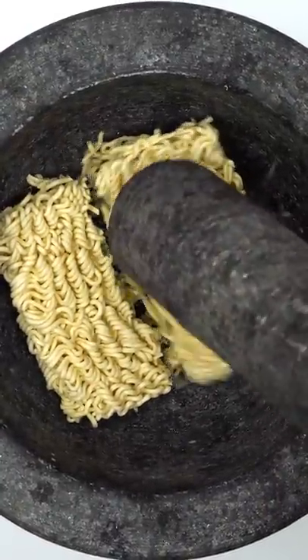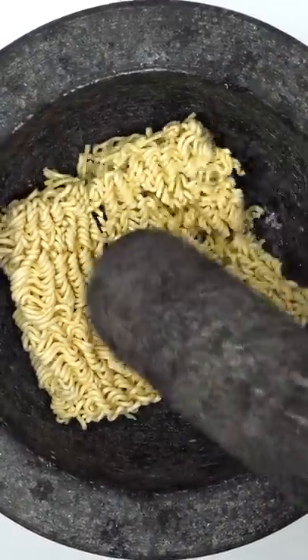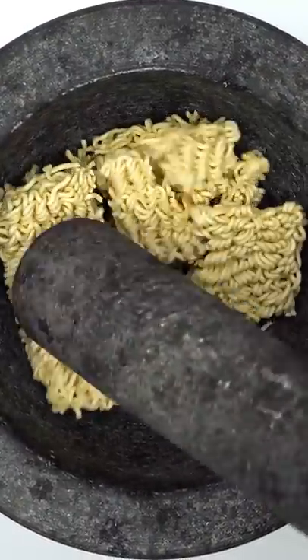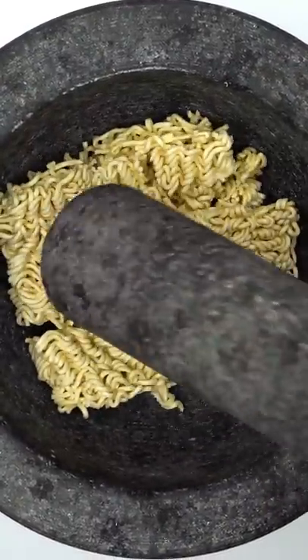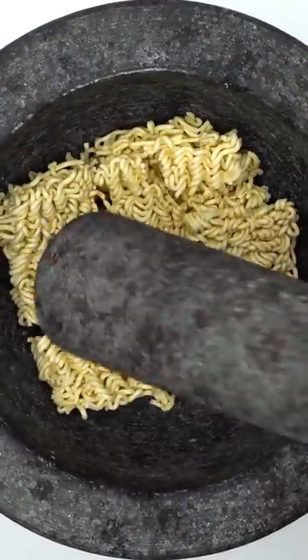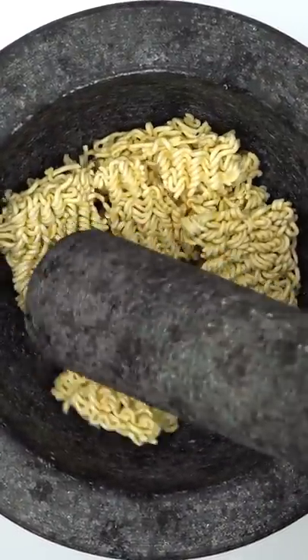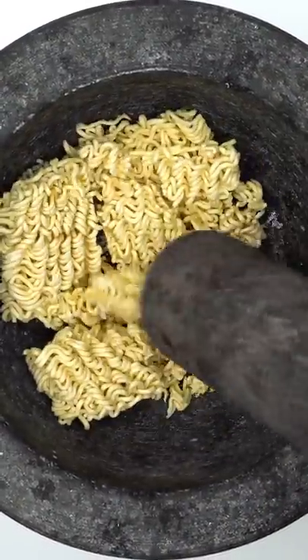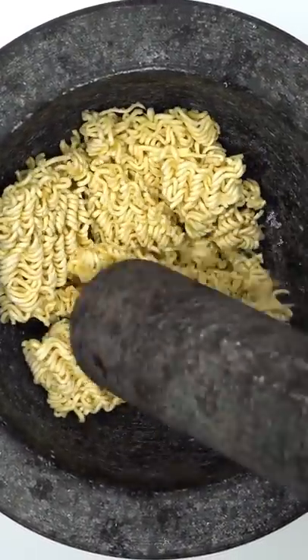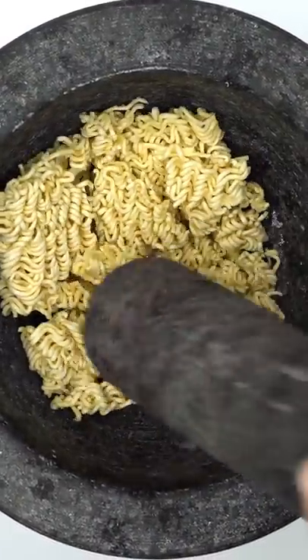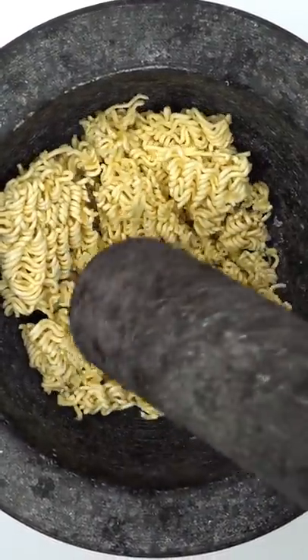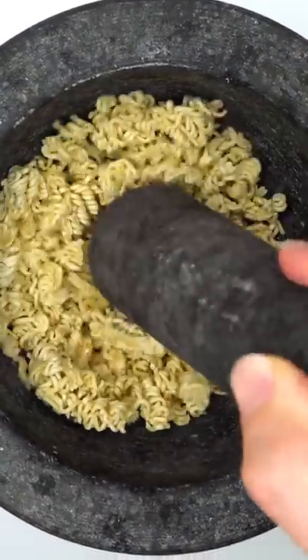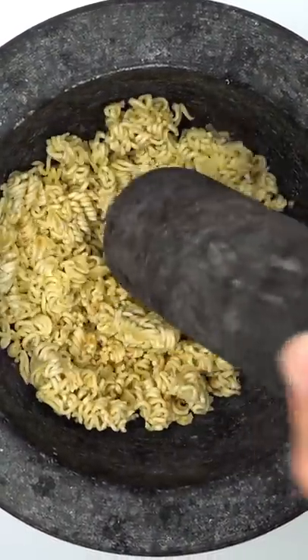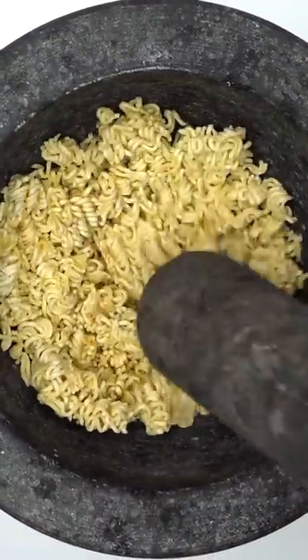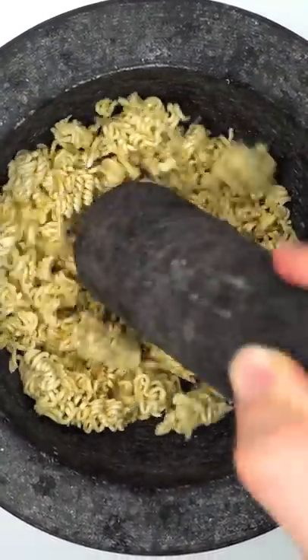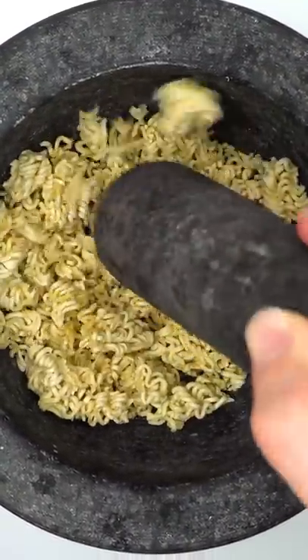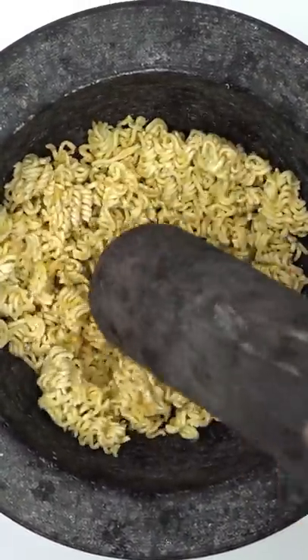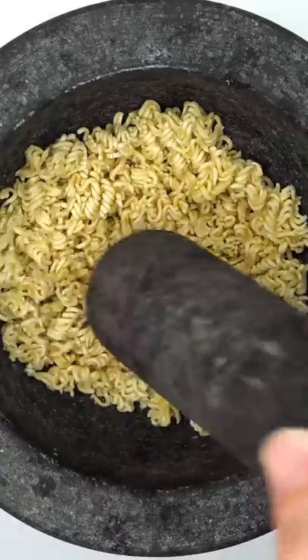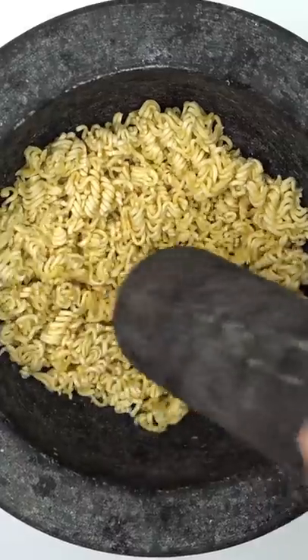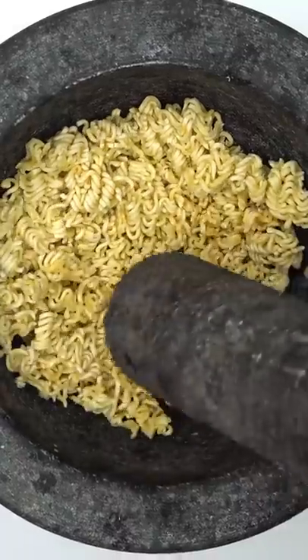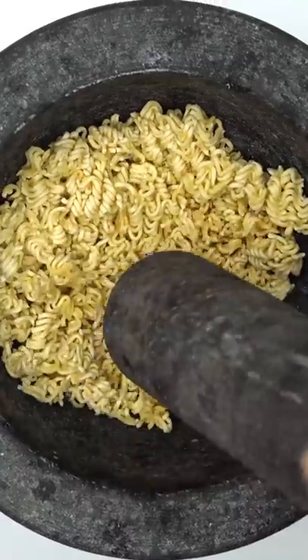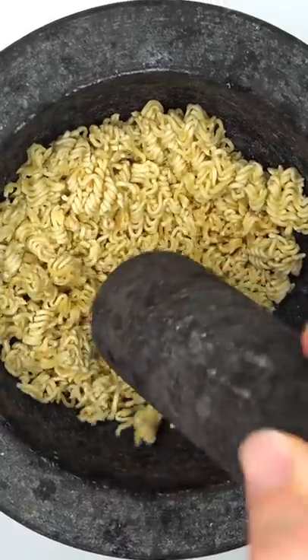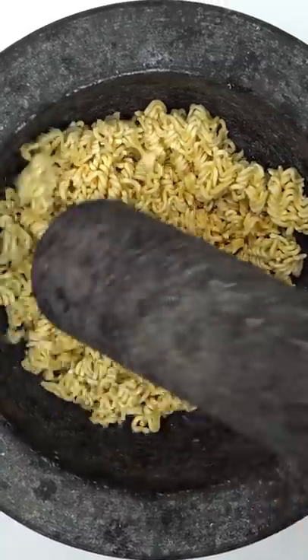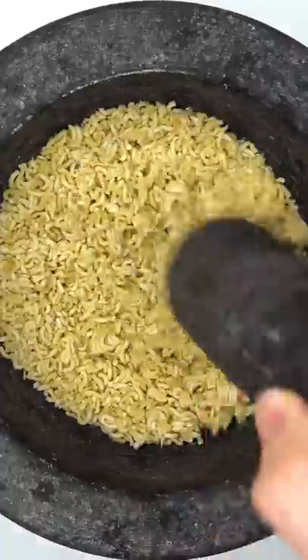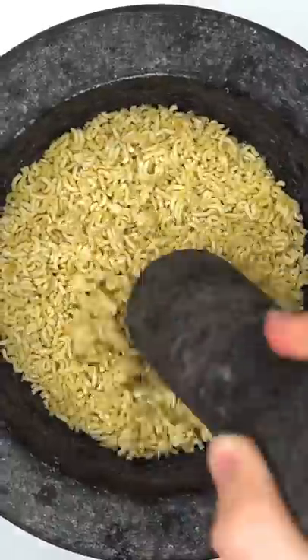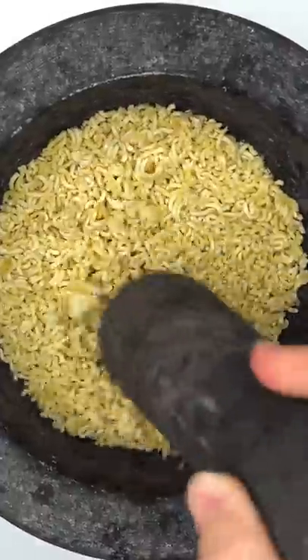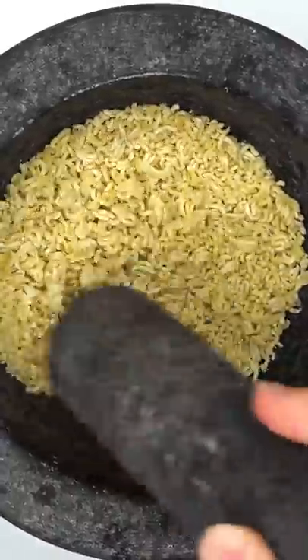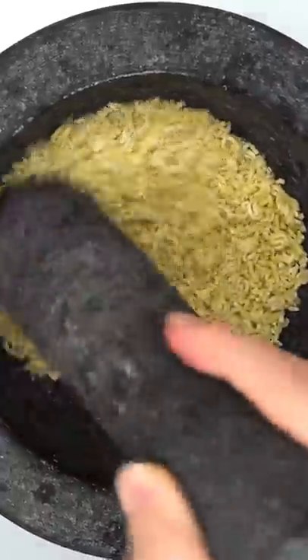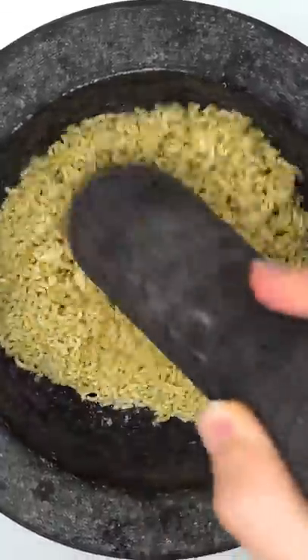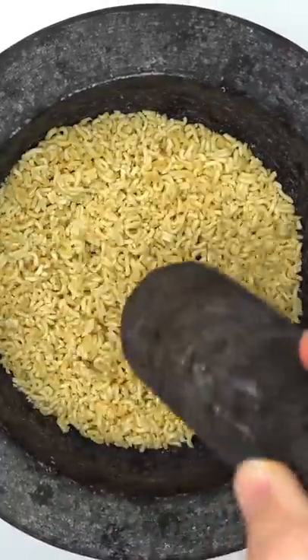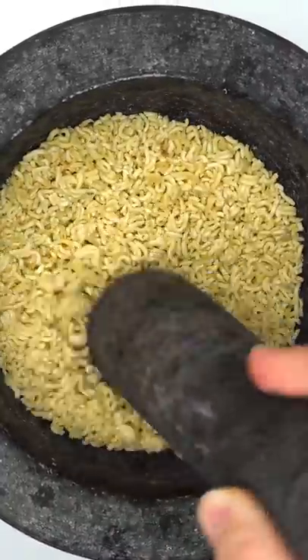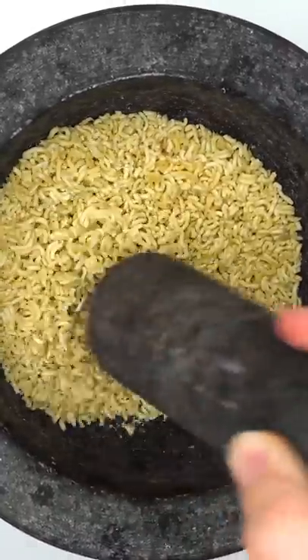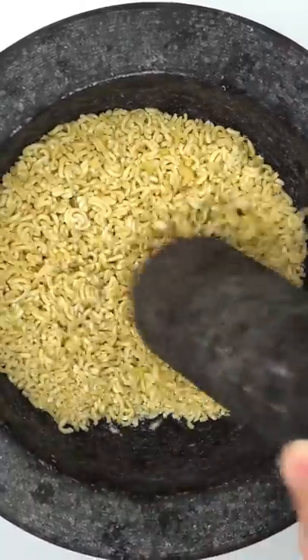Do you like ramen noodles? Do you think Naruto will enjoy this? Guess what color the face mask will be.